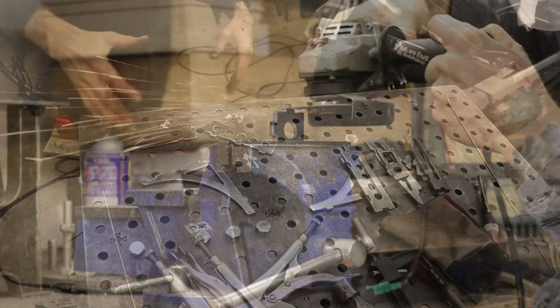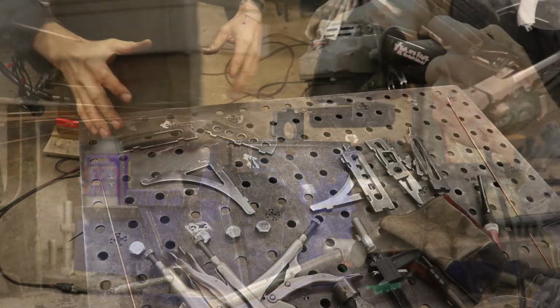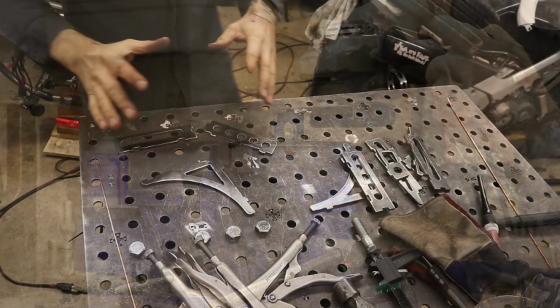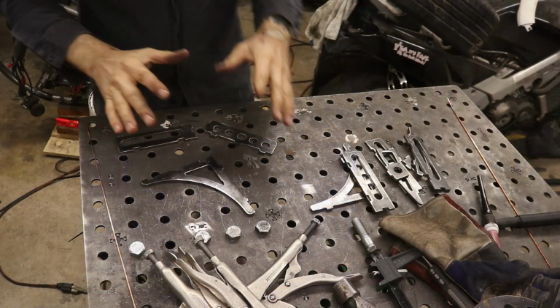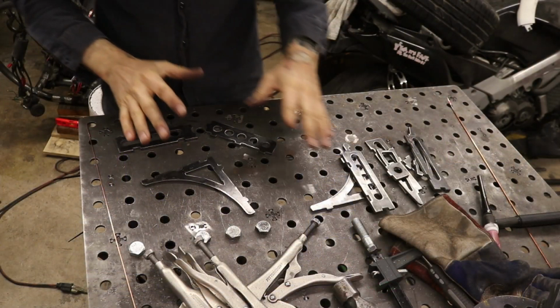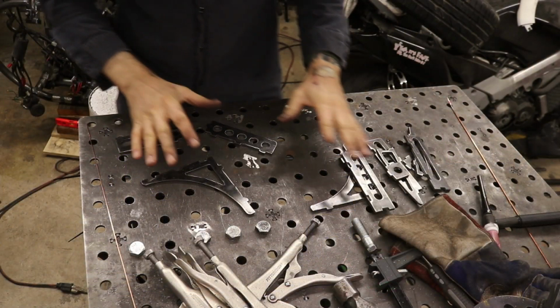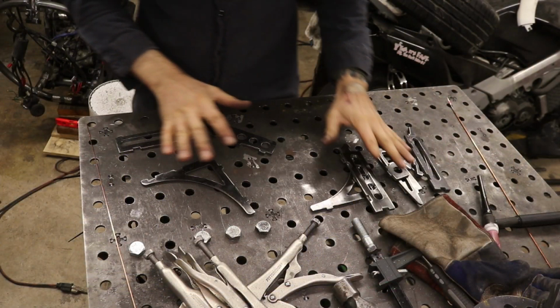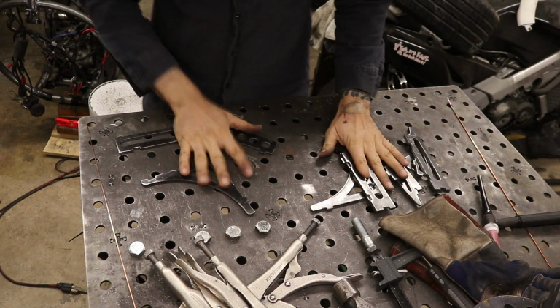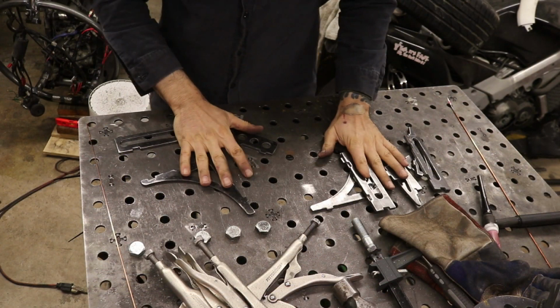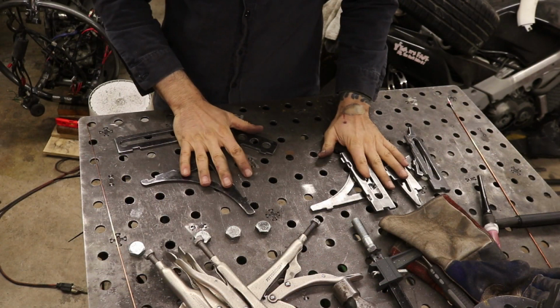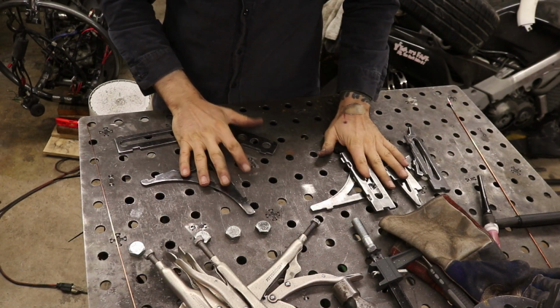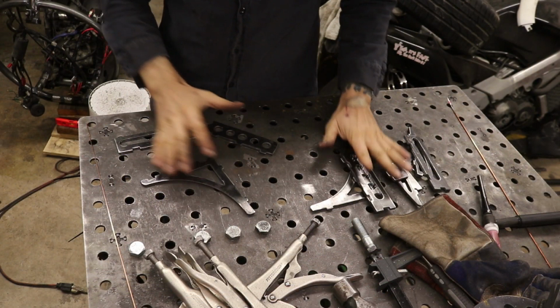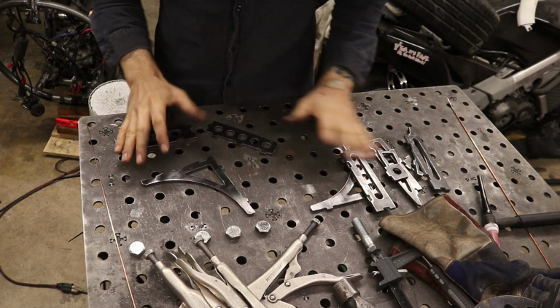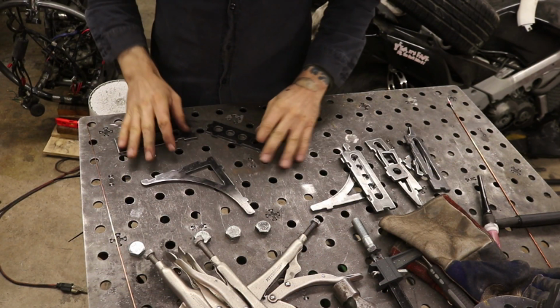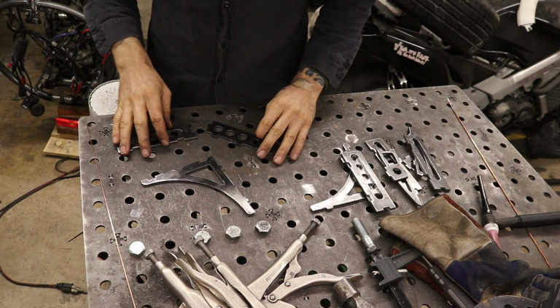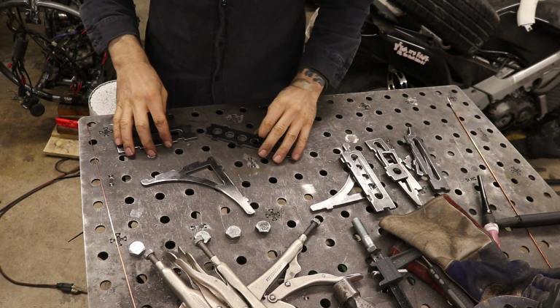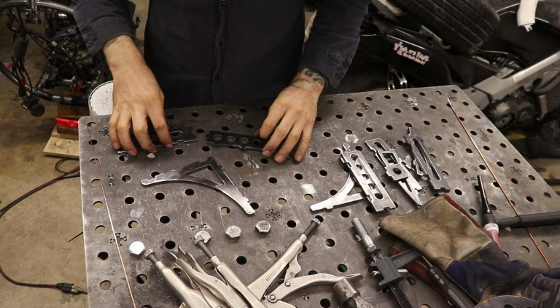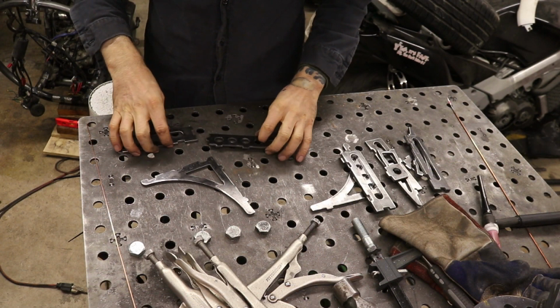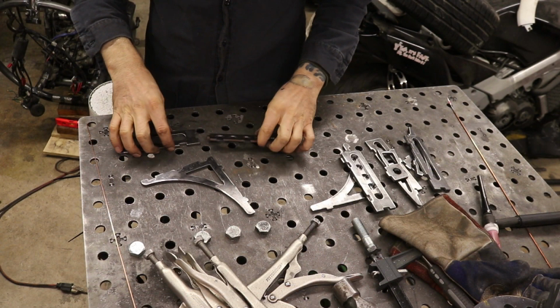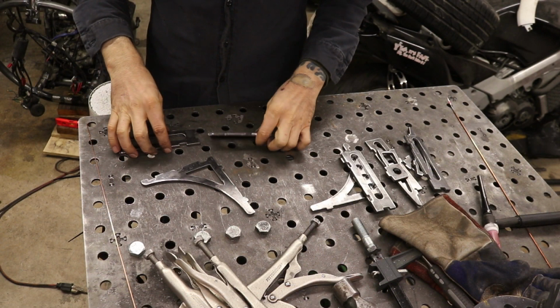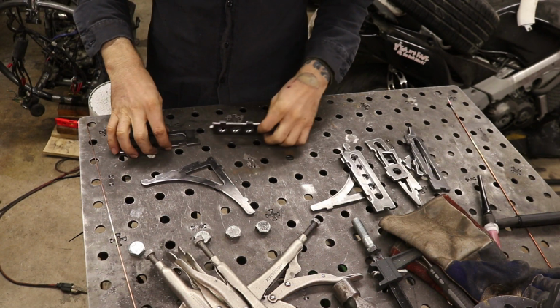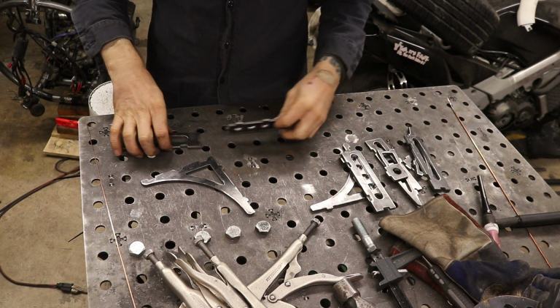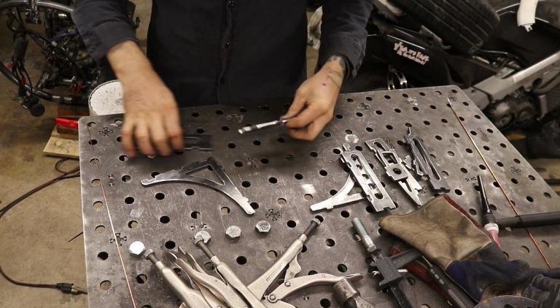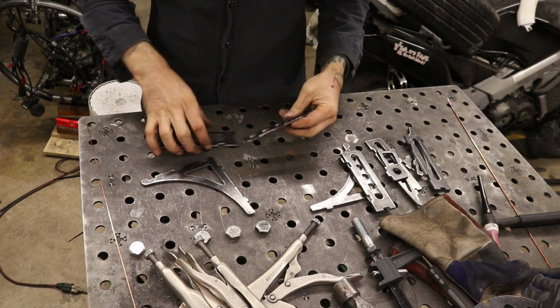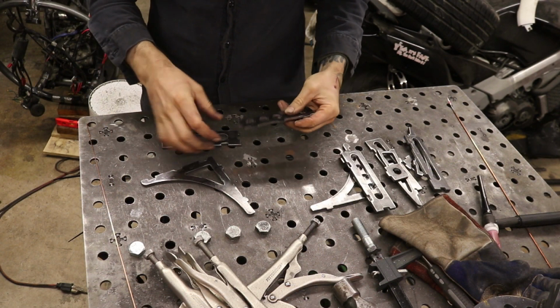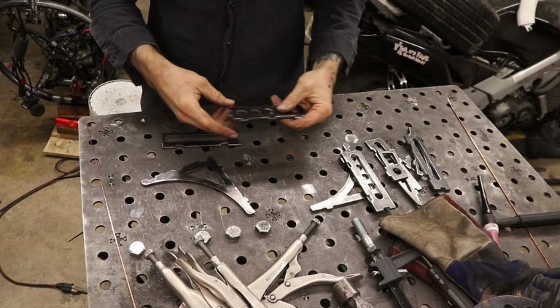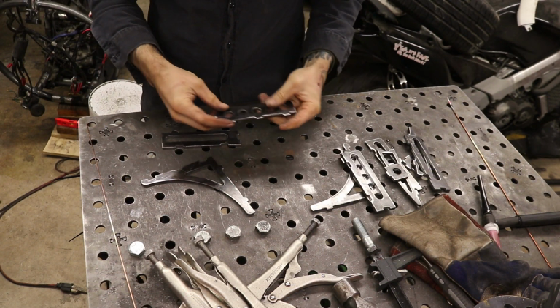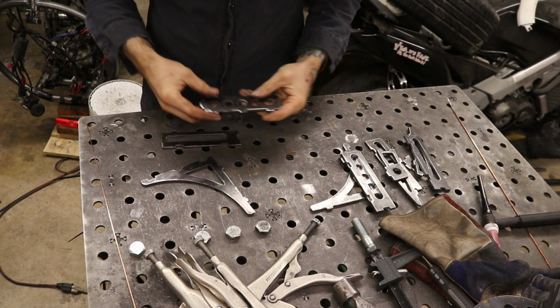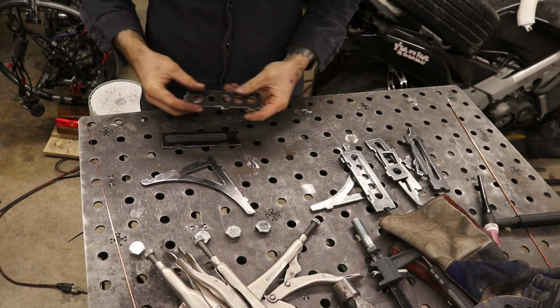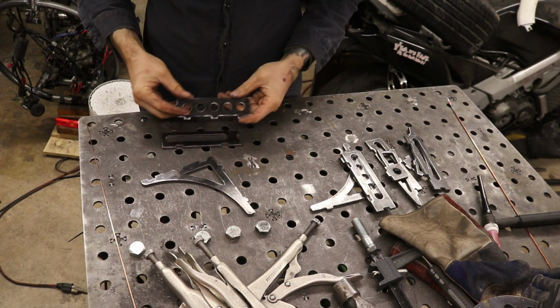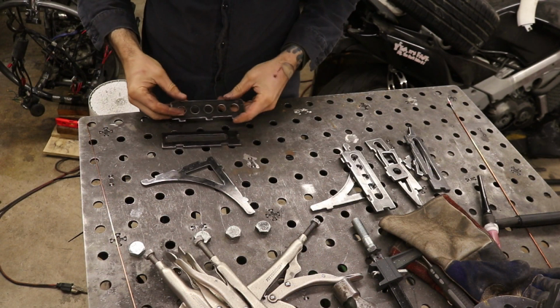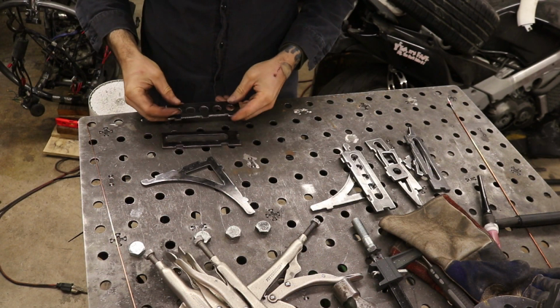I've got all these cleaned up now and I'll go ahead and start tacking them together and weld them up.